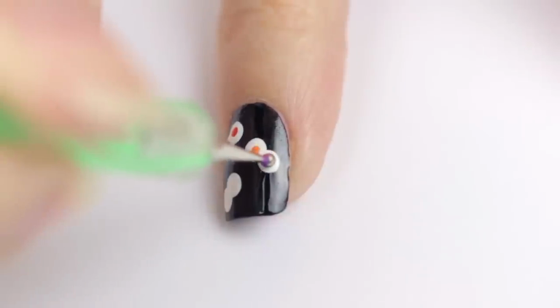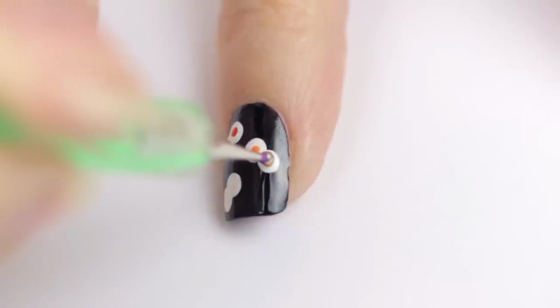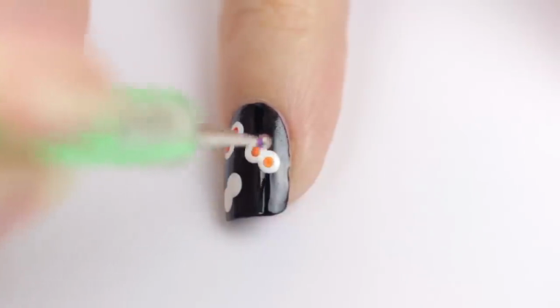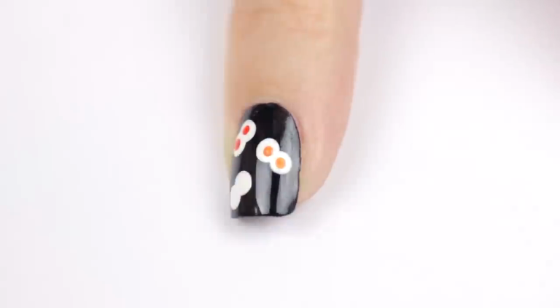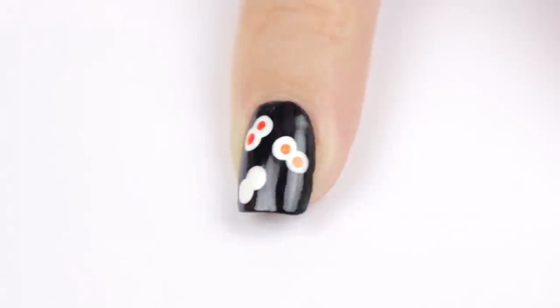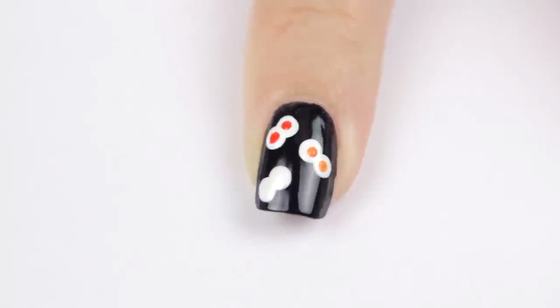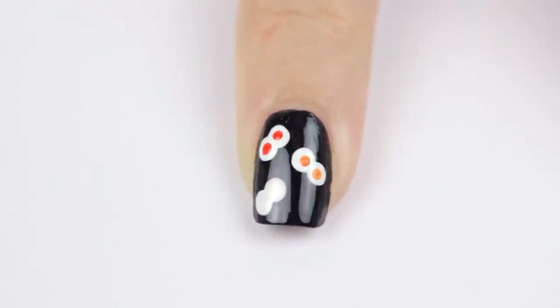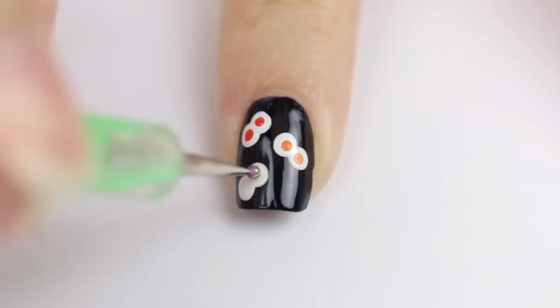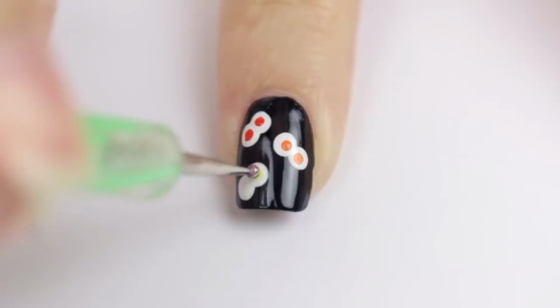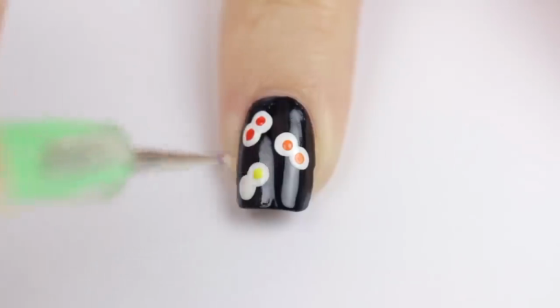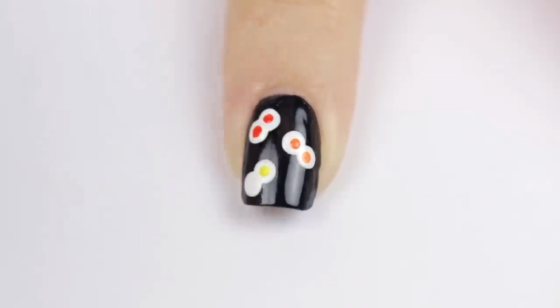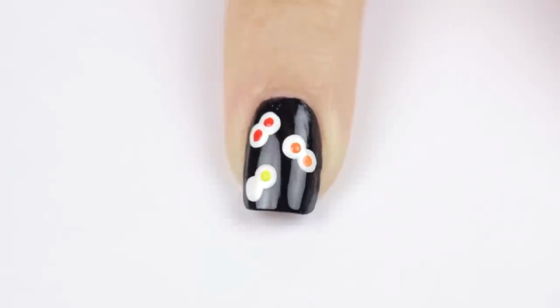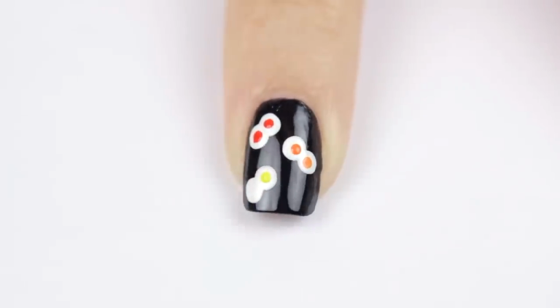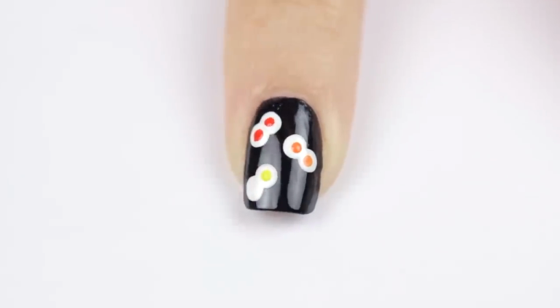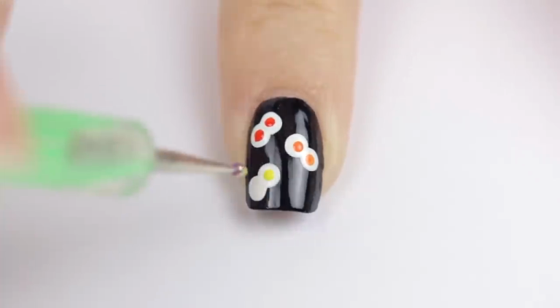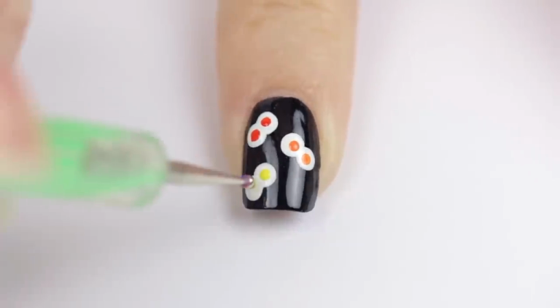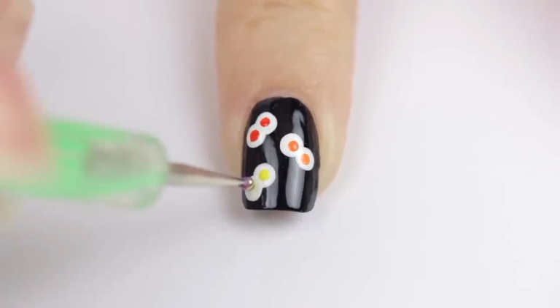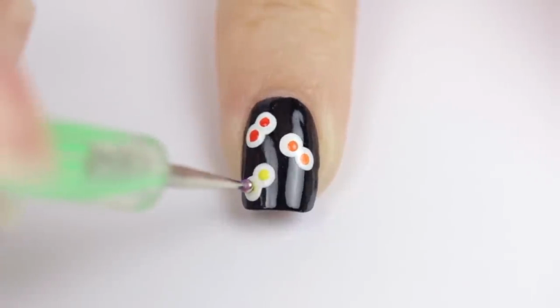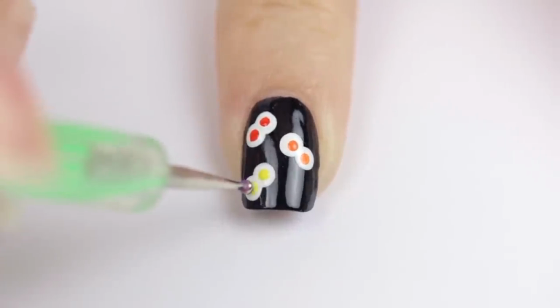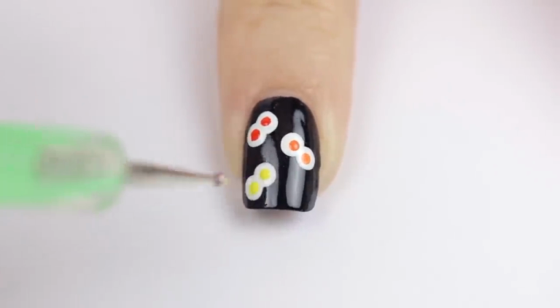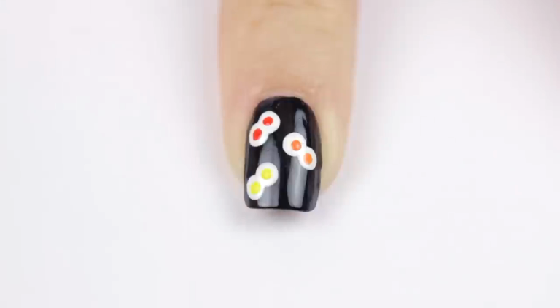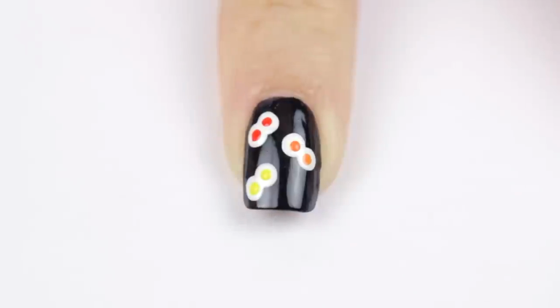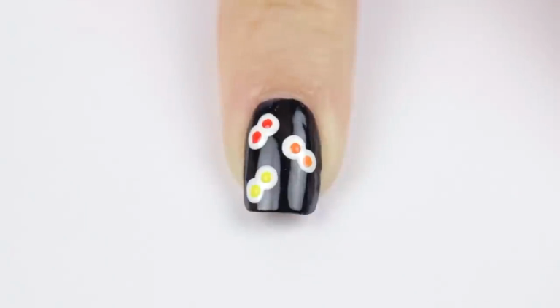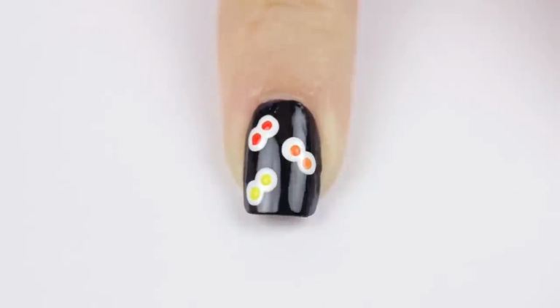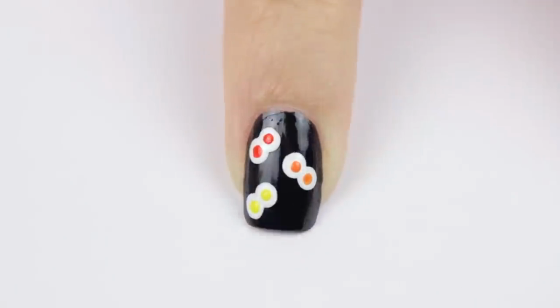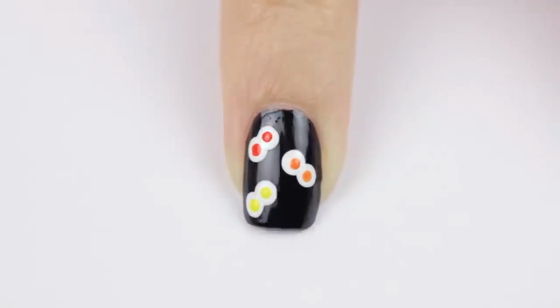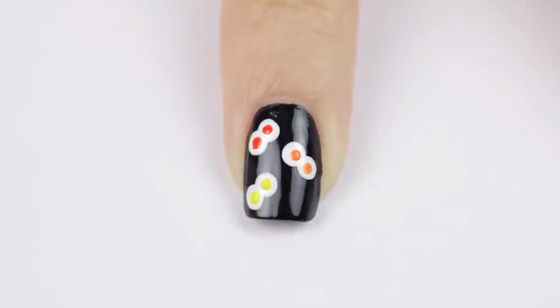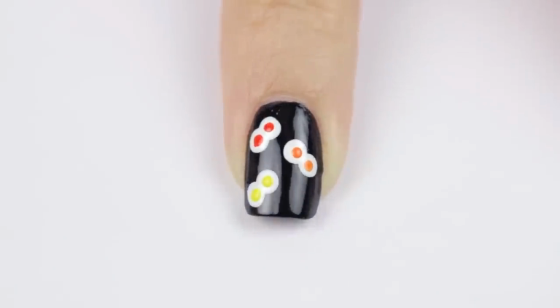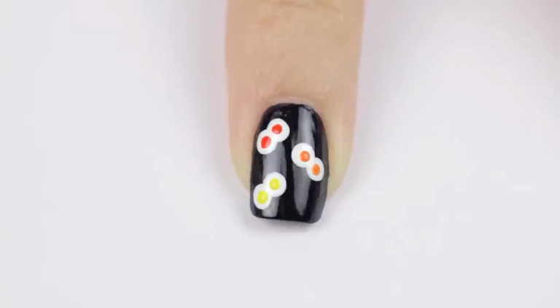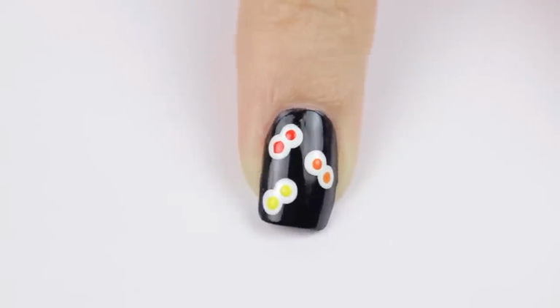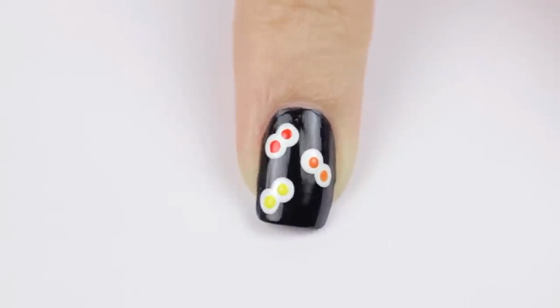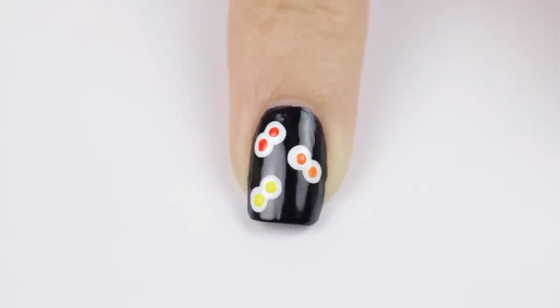The yellow ones kind of look like fried eggs. All done! Be careful though — they're watching you.